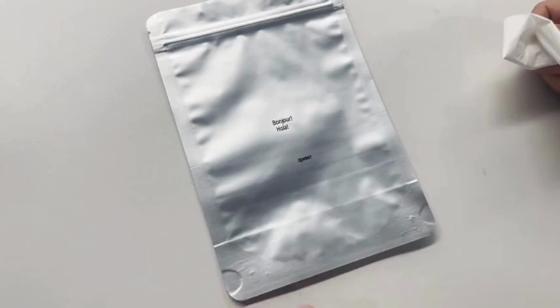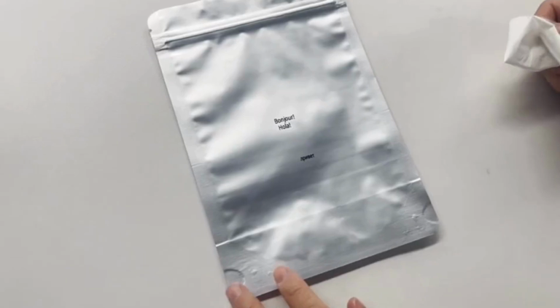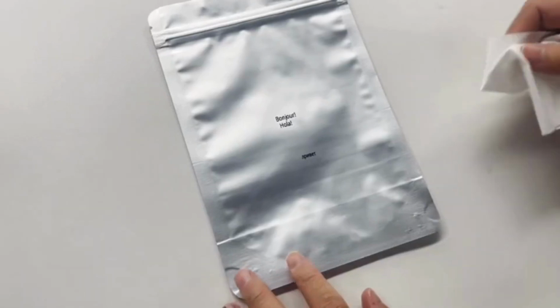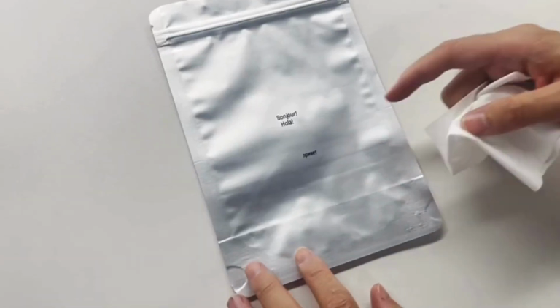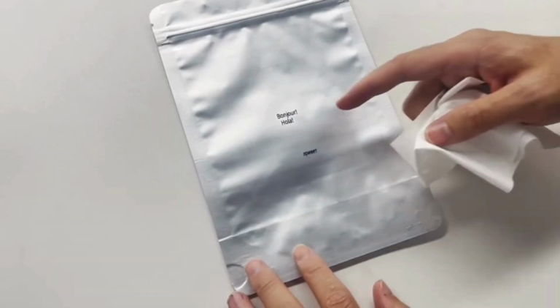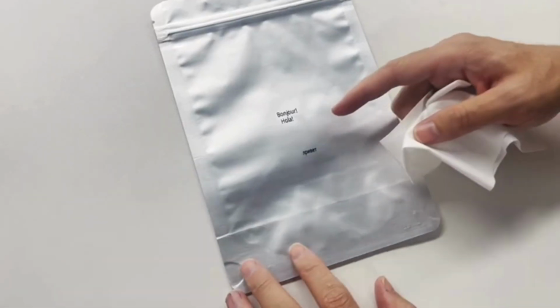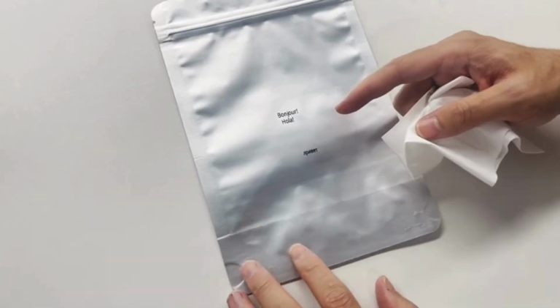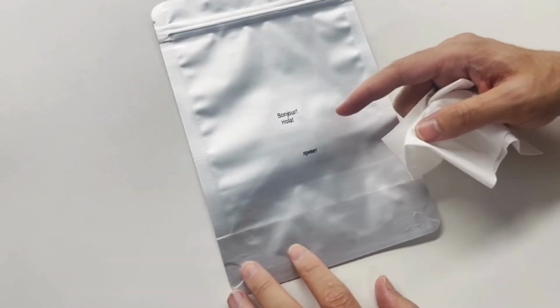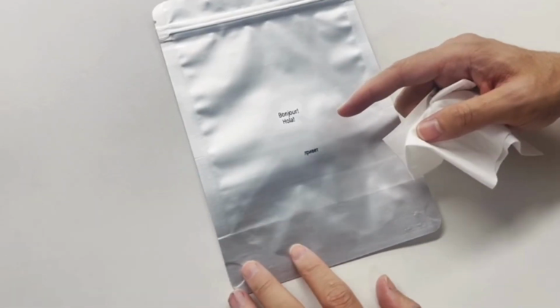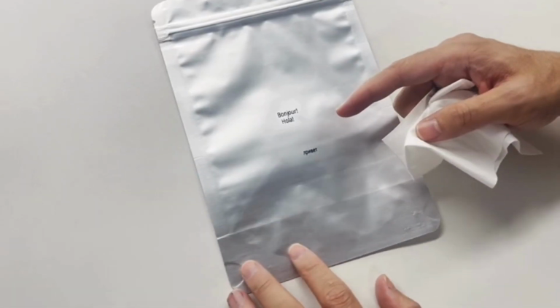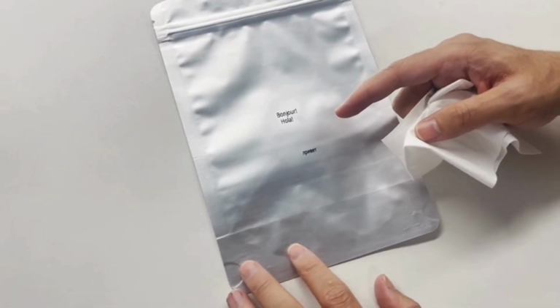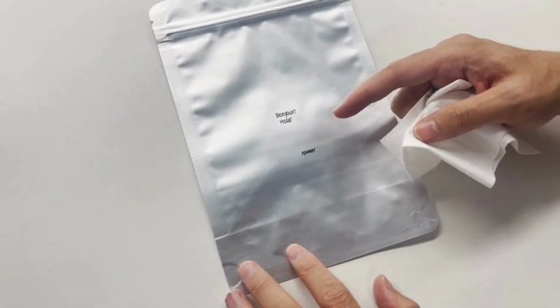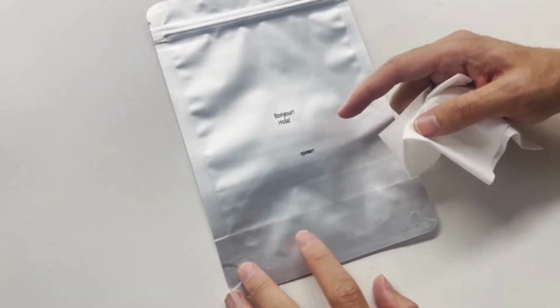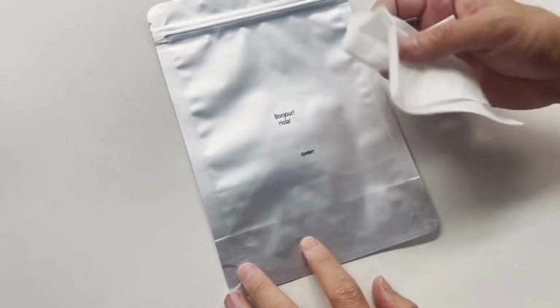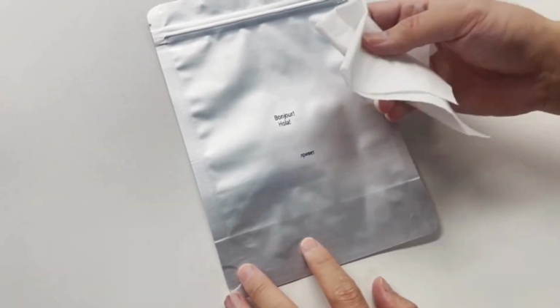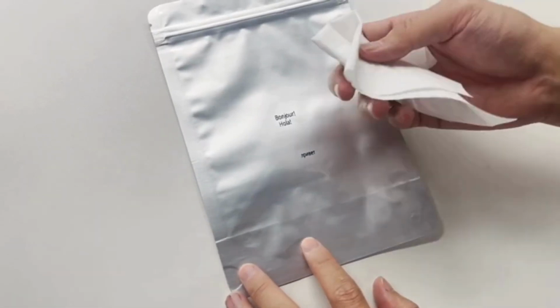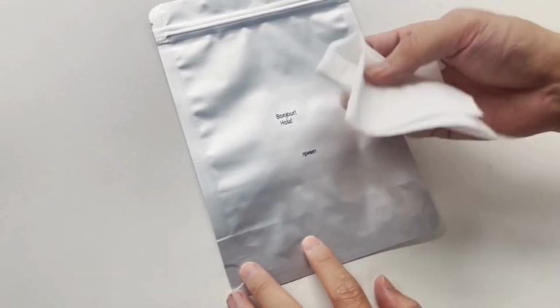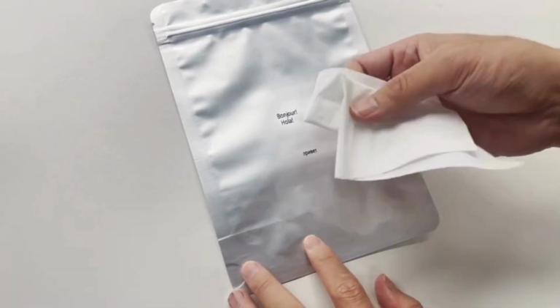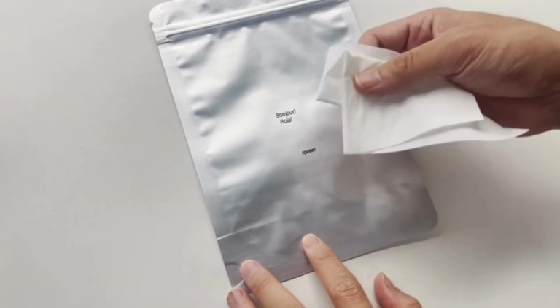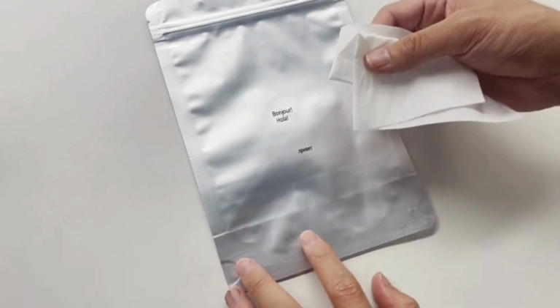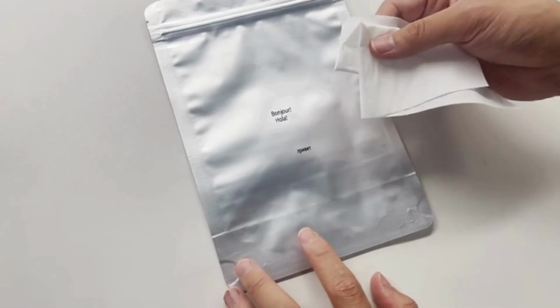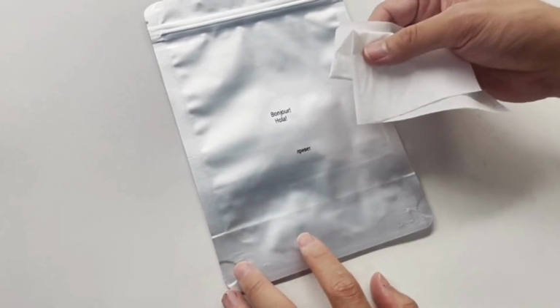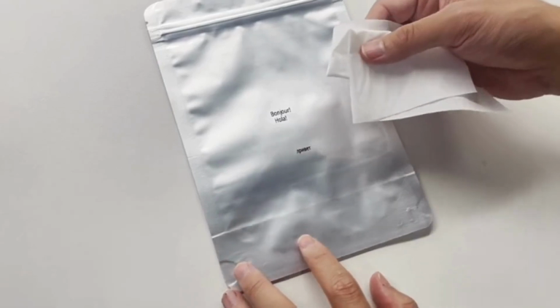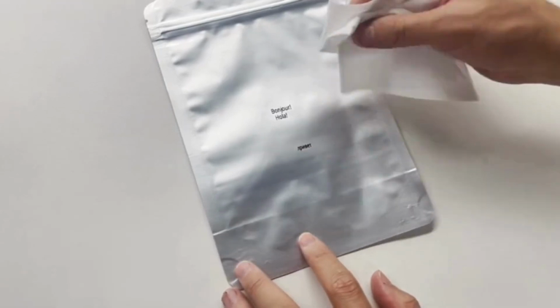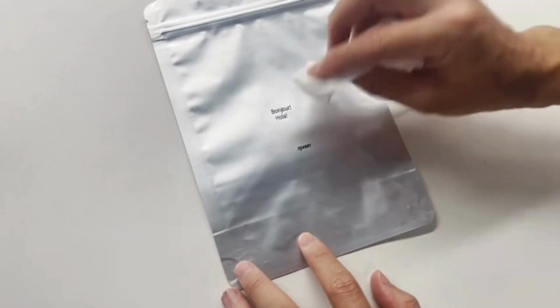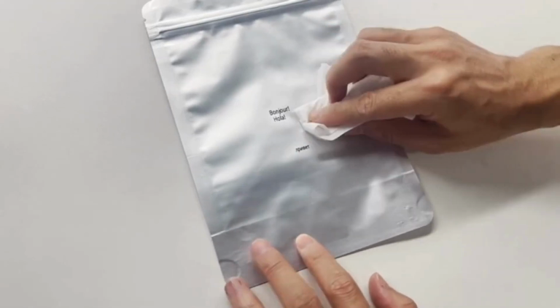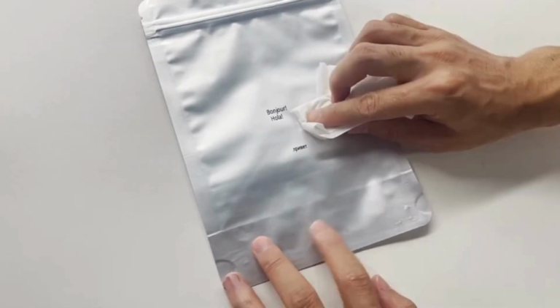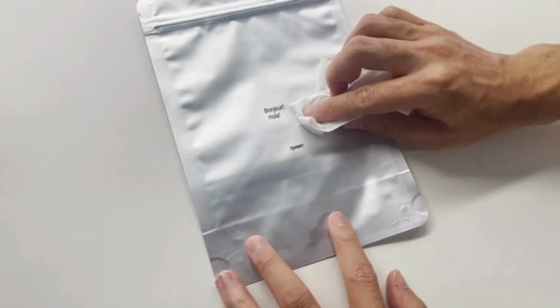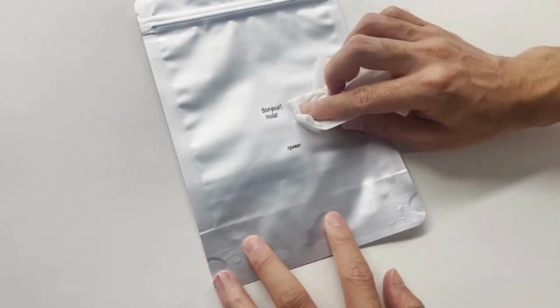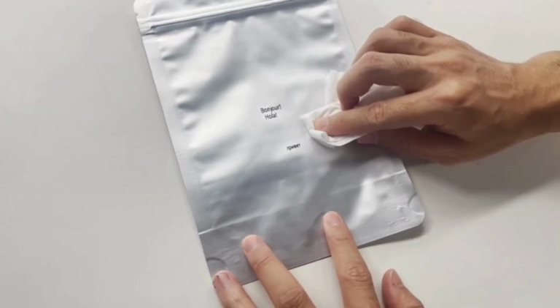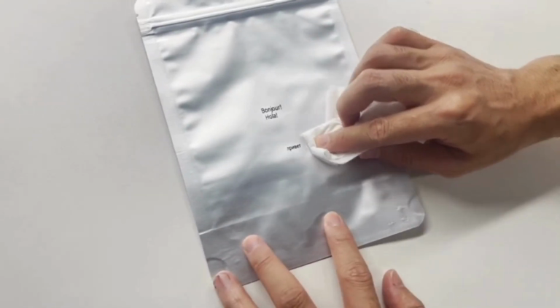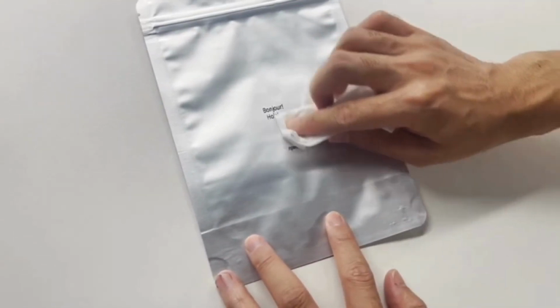This is a quick dry ink. I'm going to use this tissue to try to erase it.